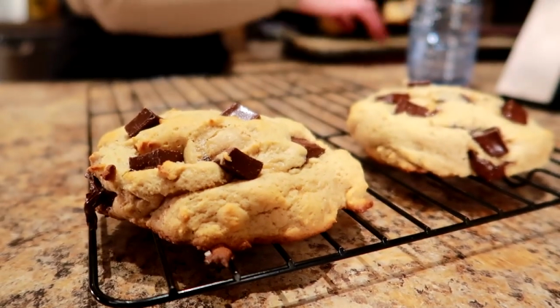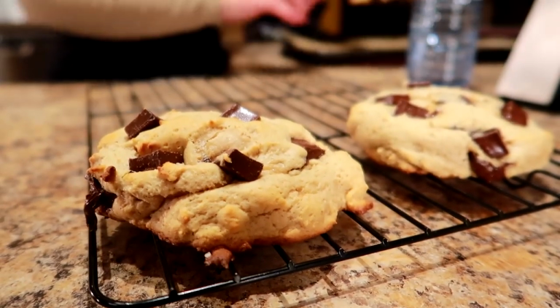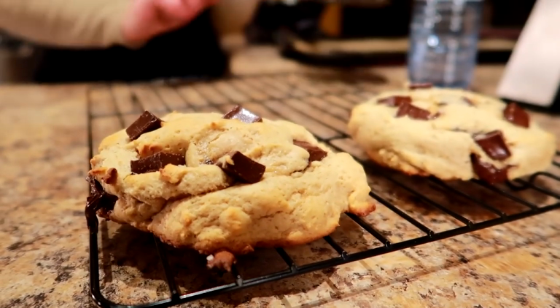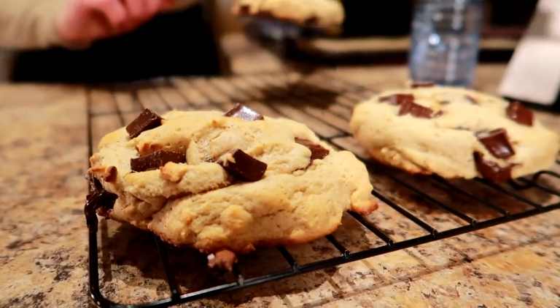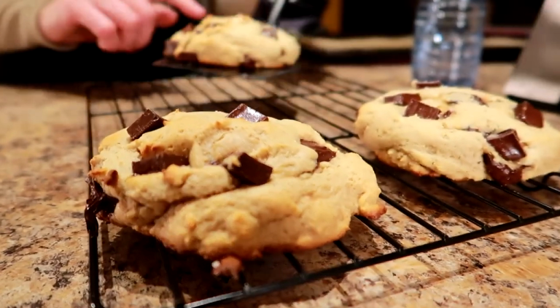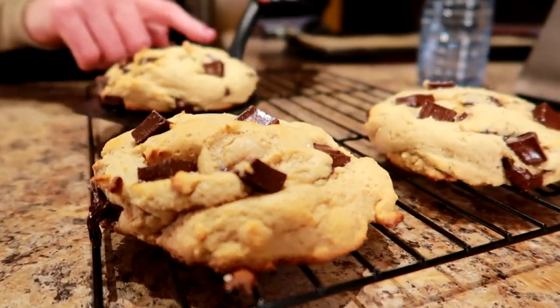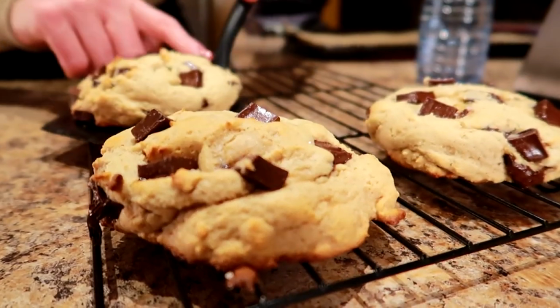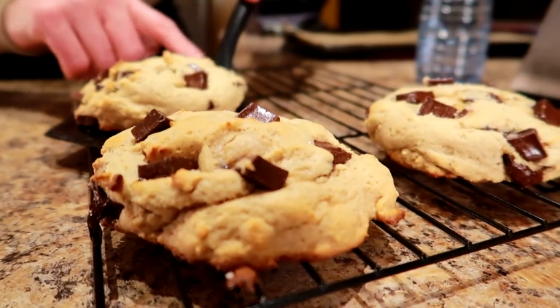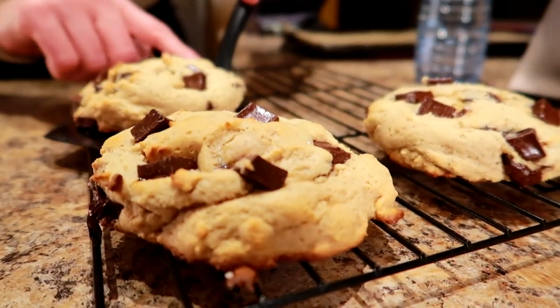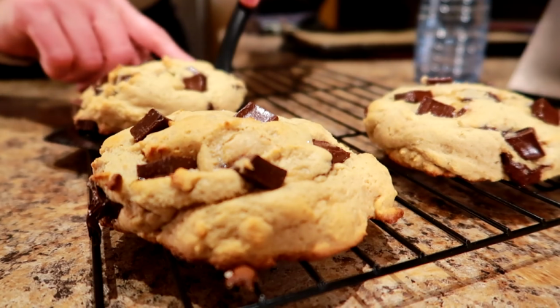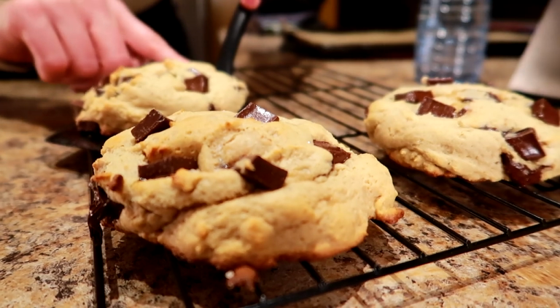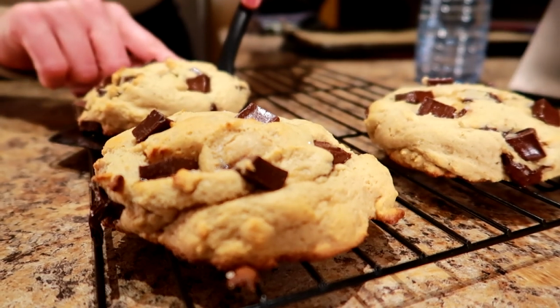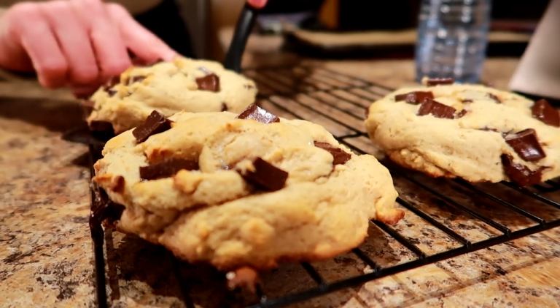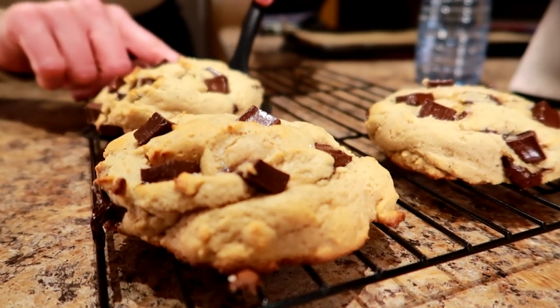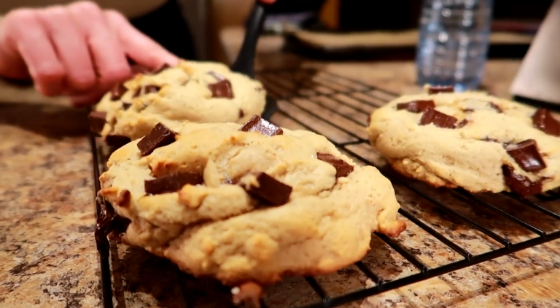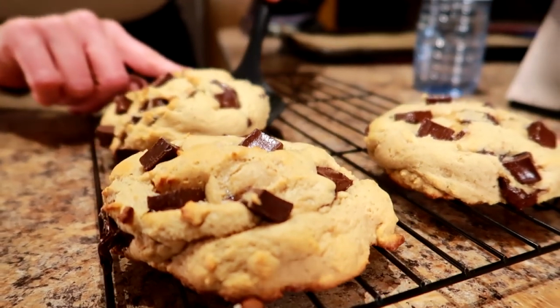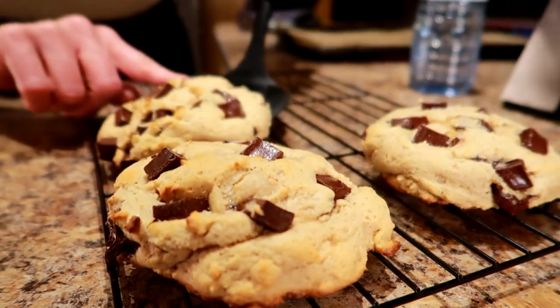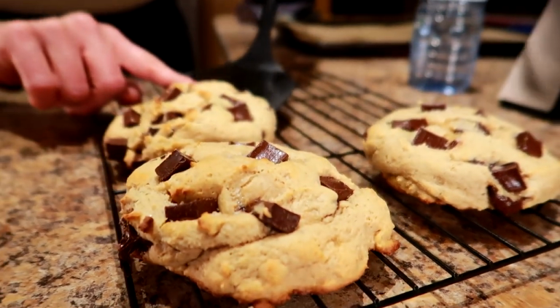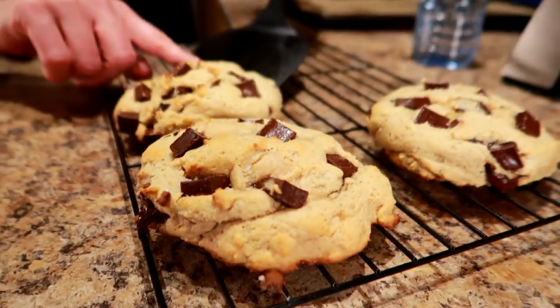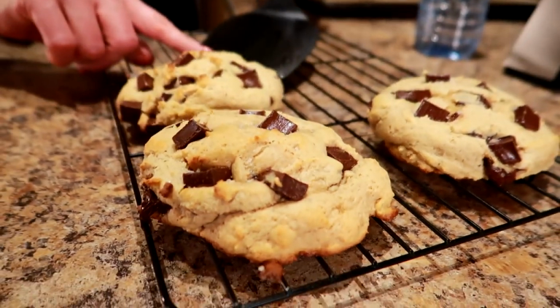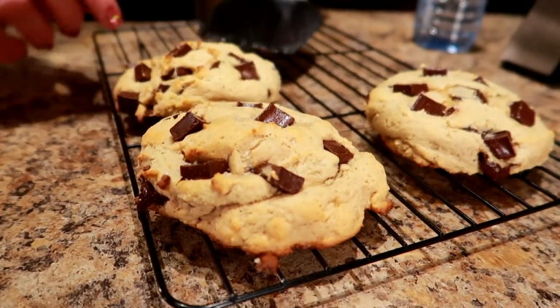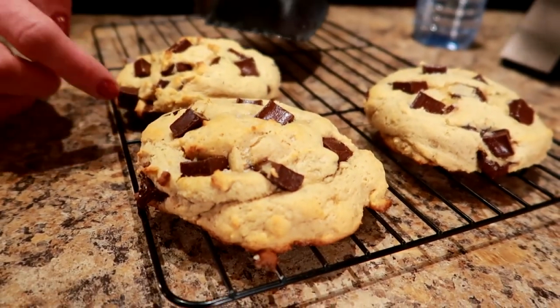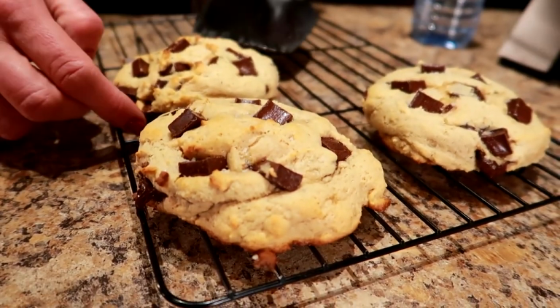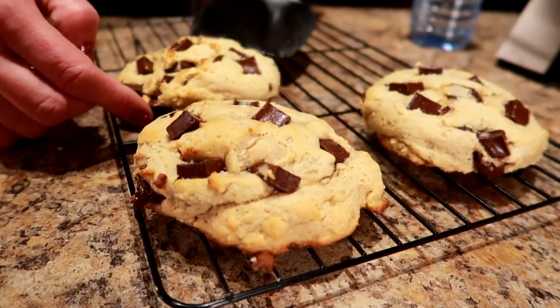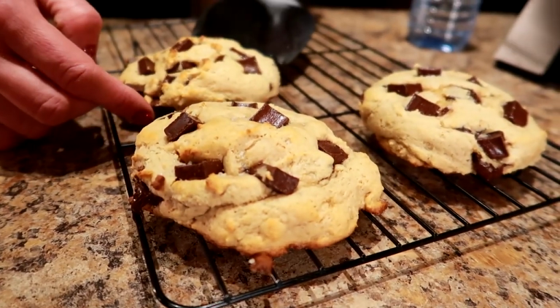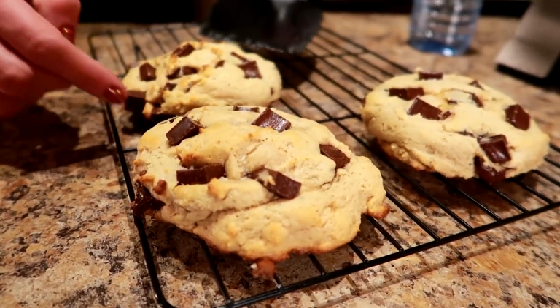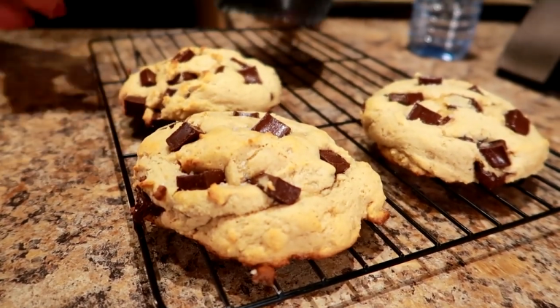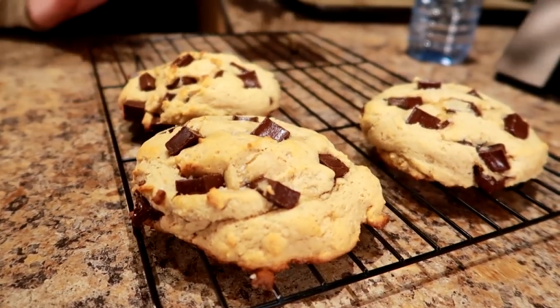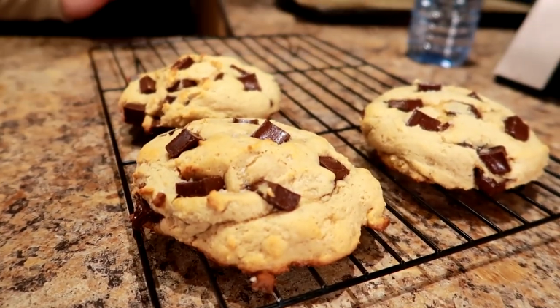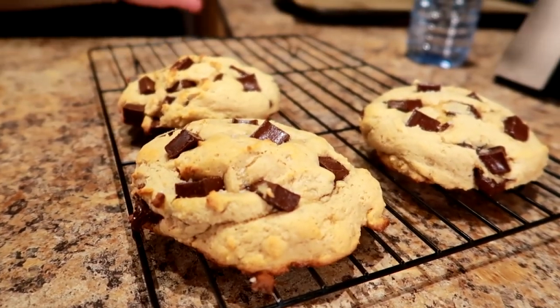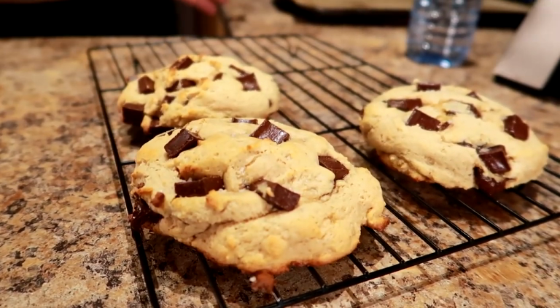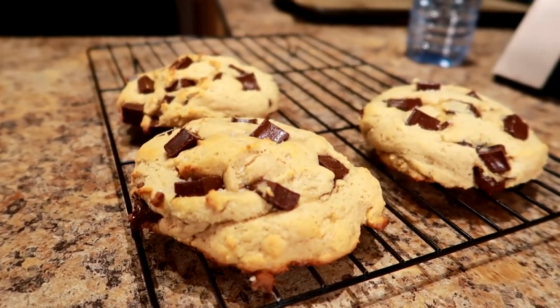The cookies have finished cooling on the tray, so I'm moving them to the wire rack using a thick spatula. They transfer really well.